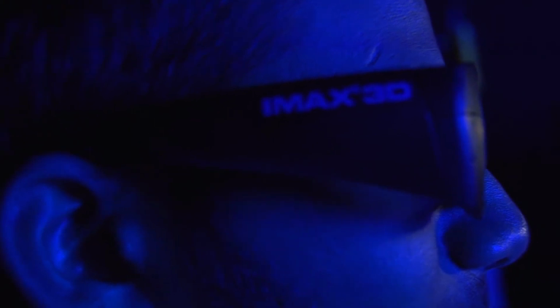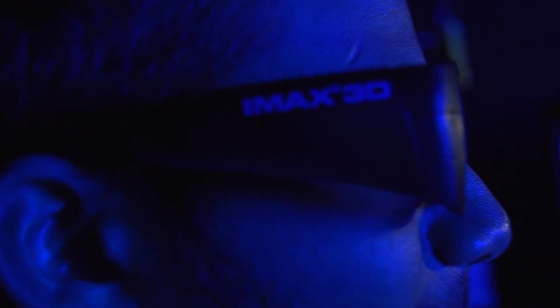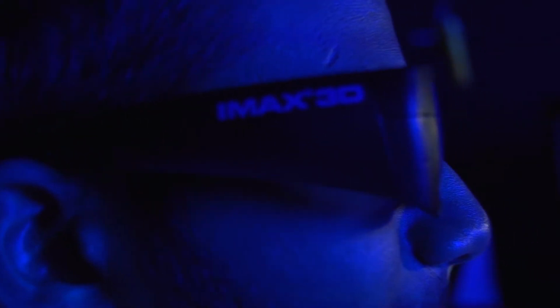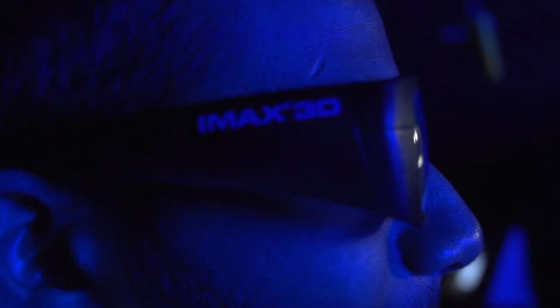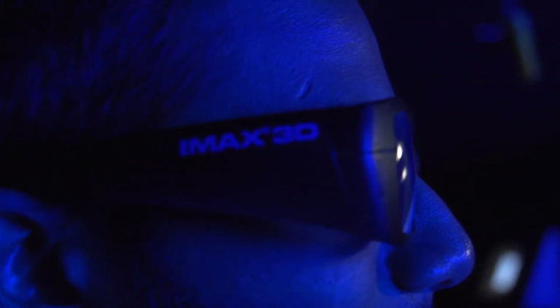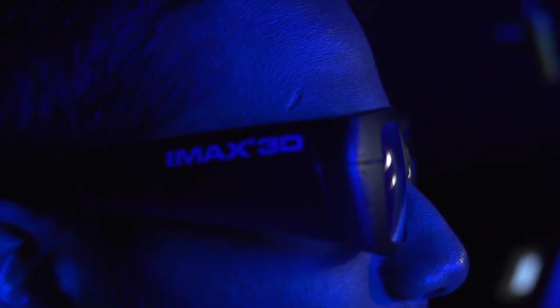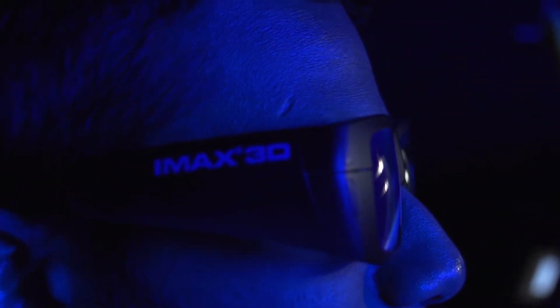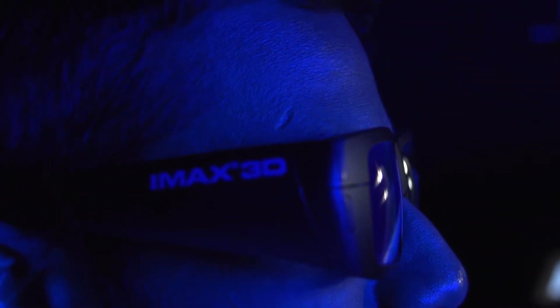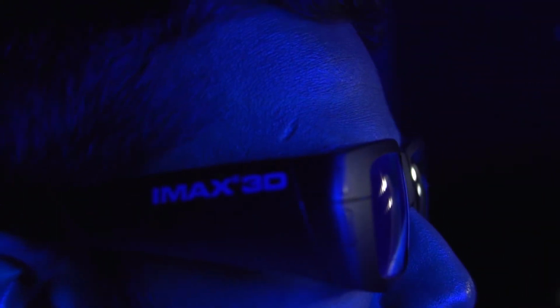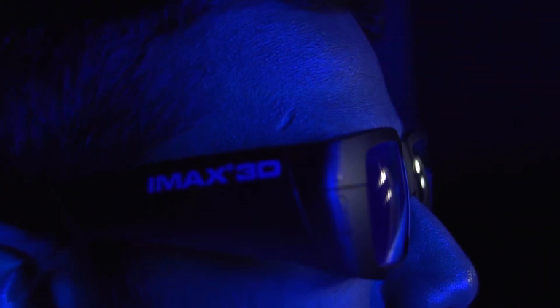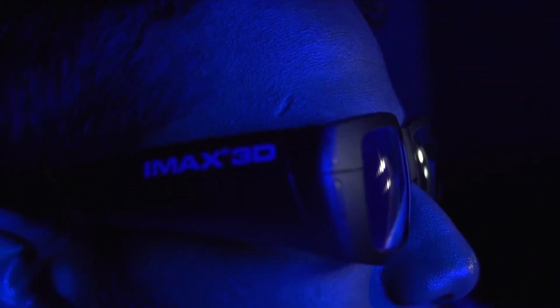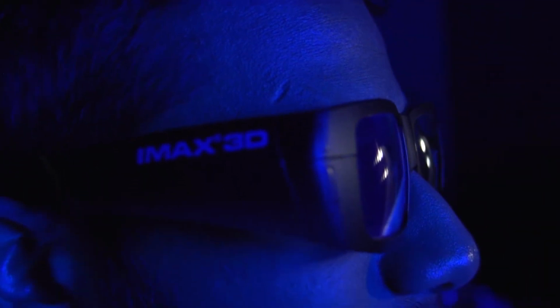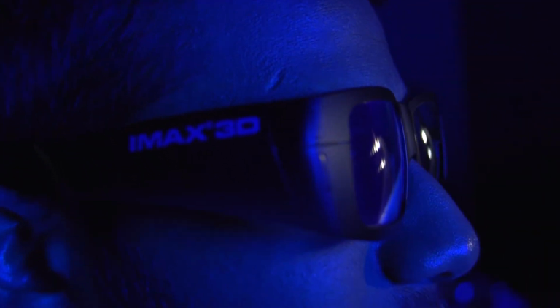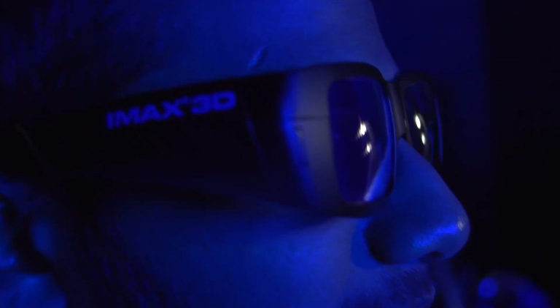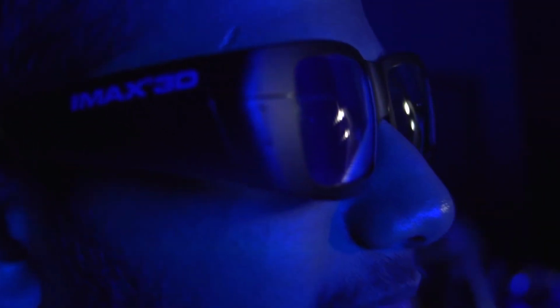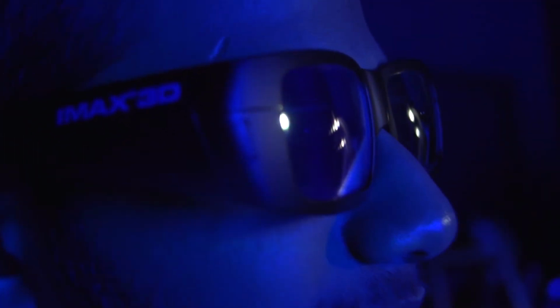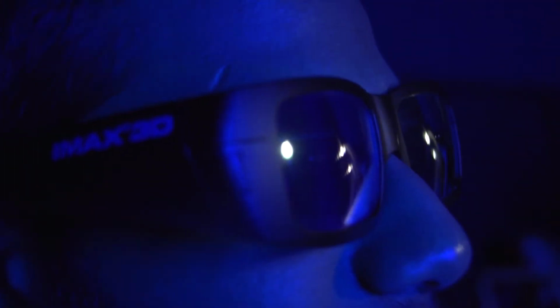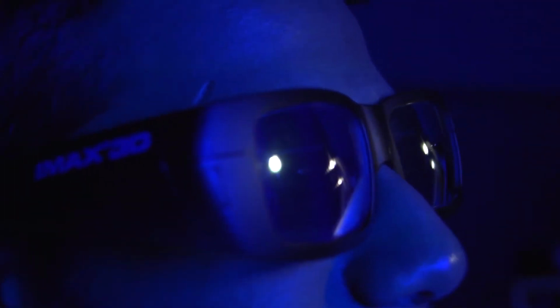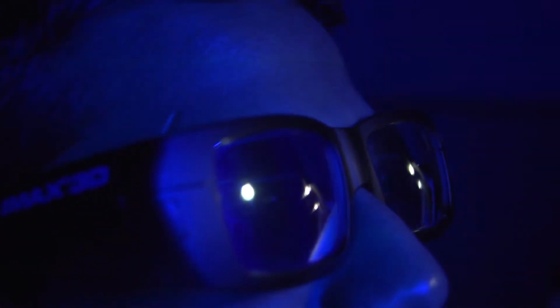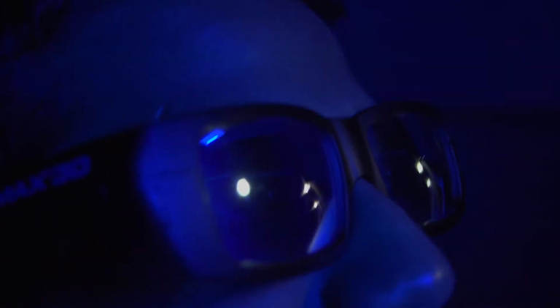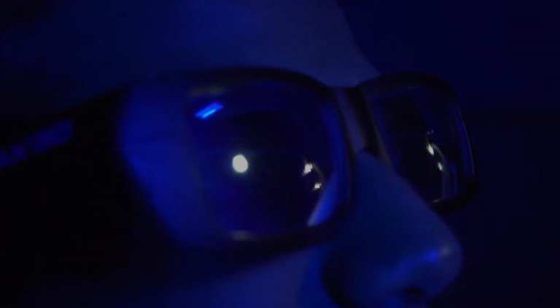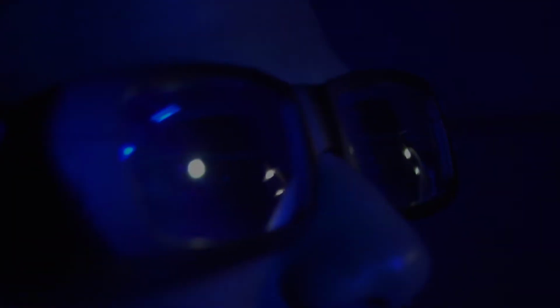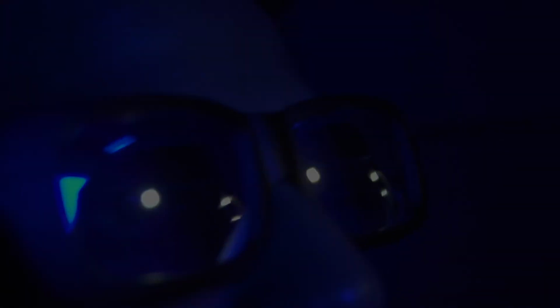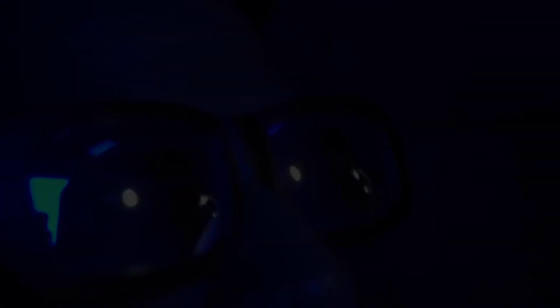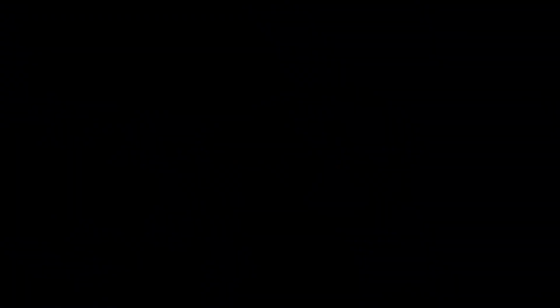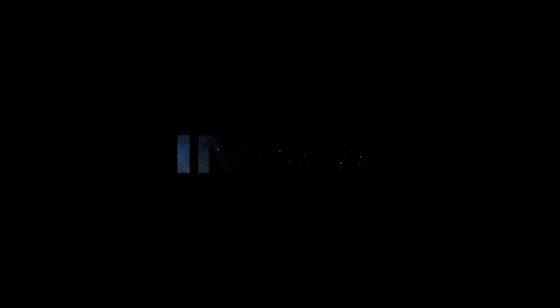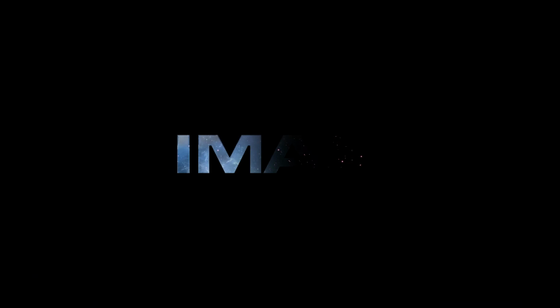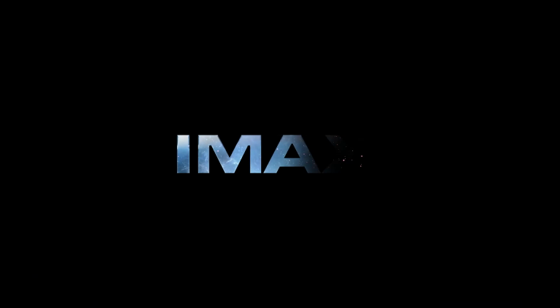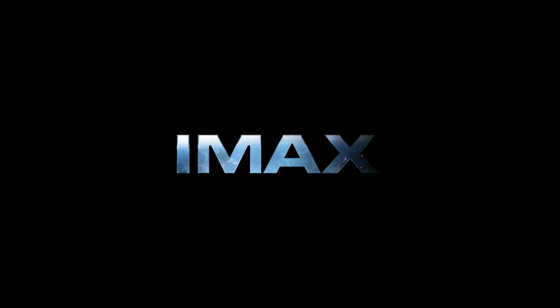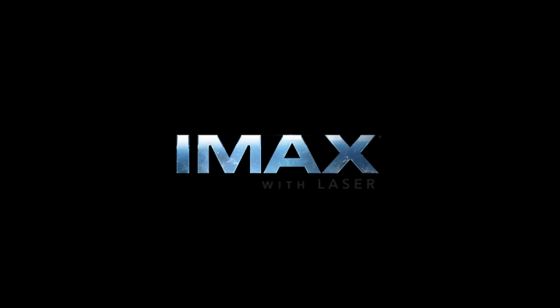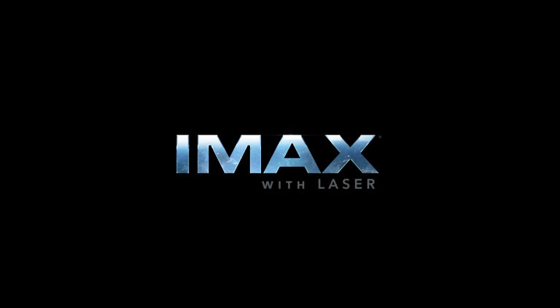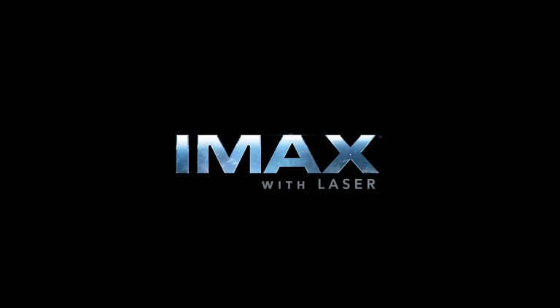Because laser light is perfectly pure colors, it allows us to design glasses that actually completely eliminates ghosting.